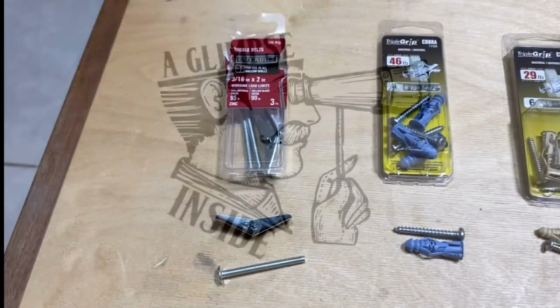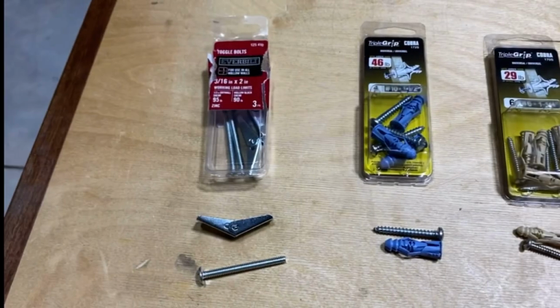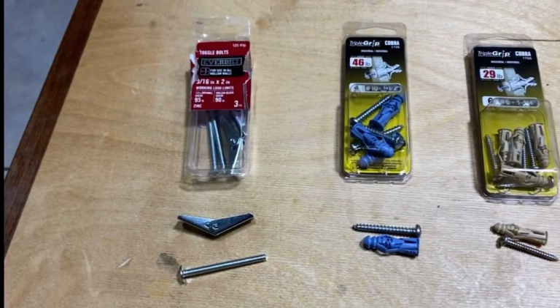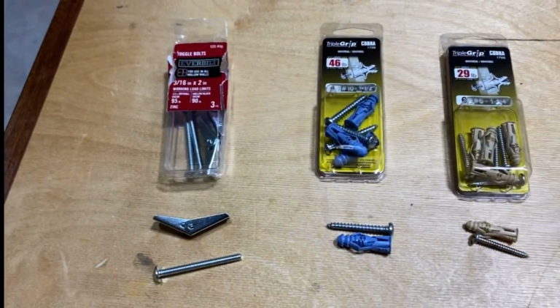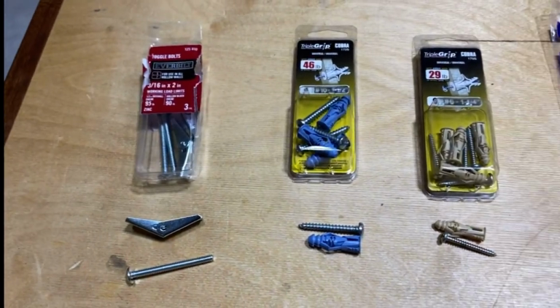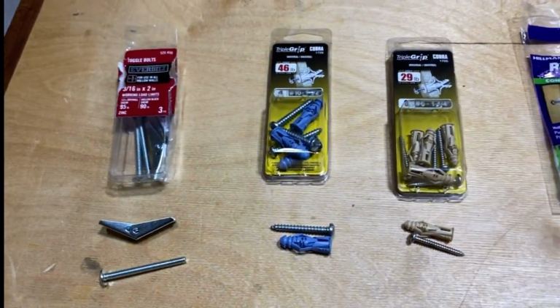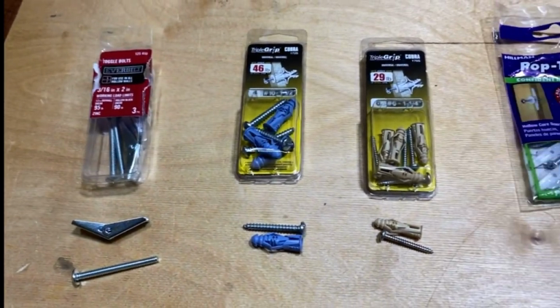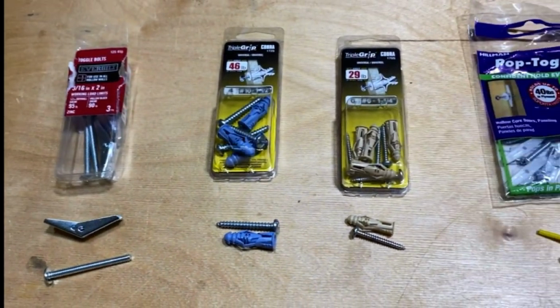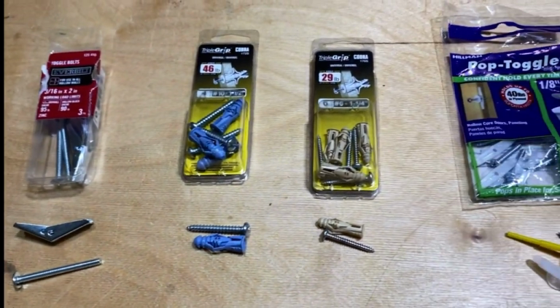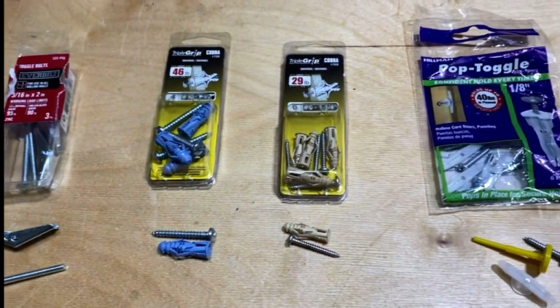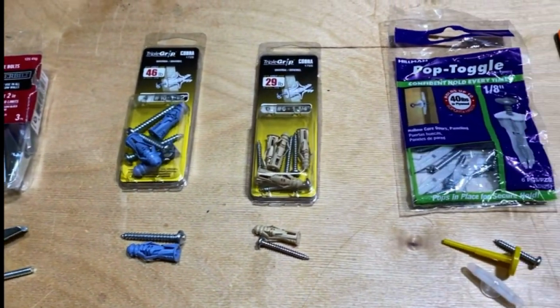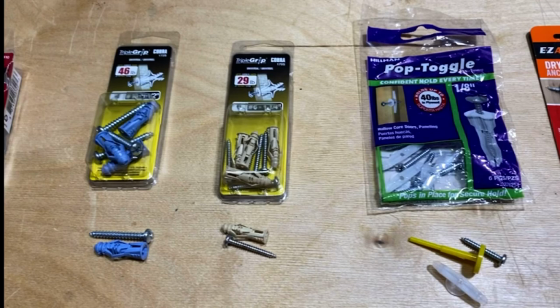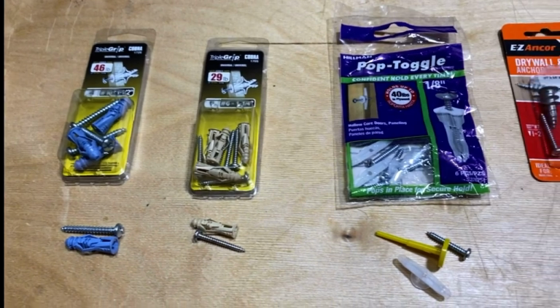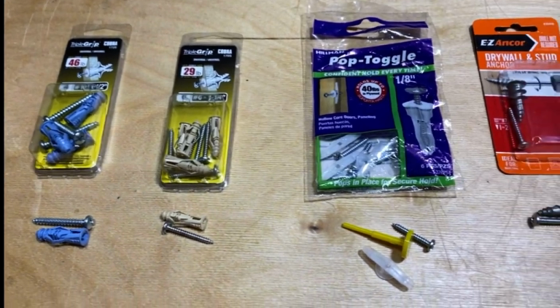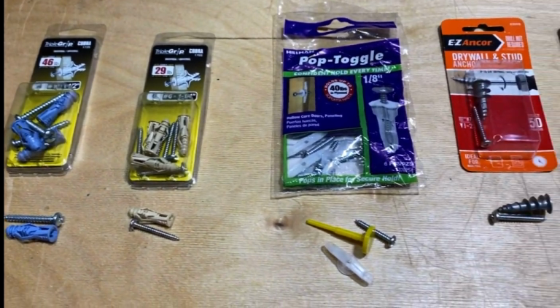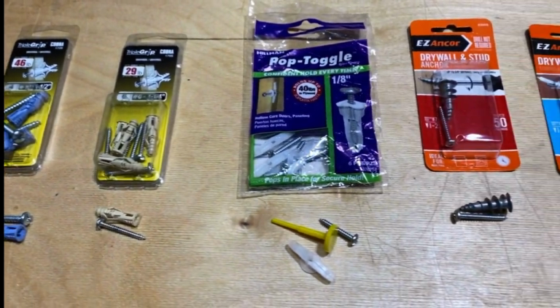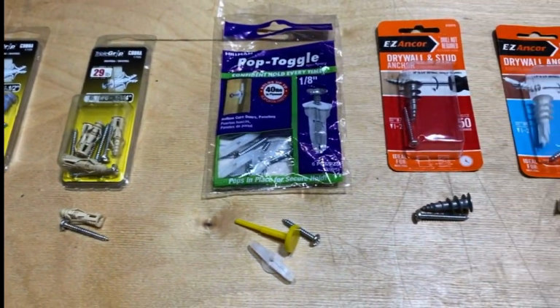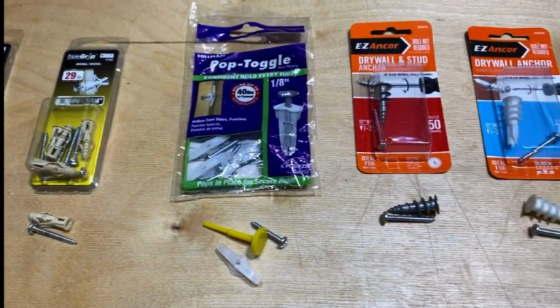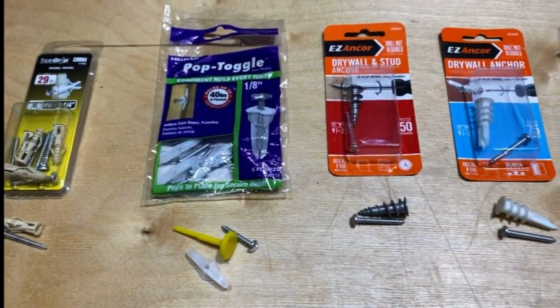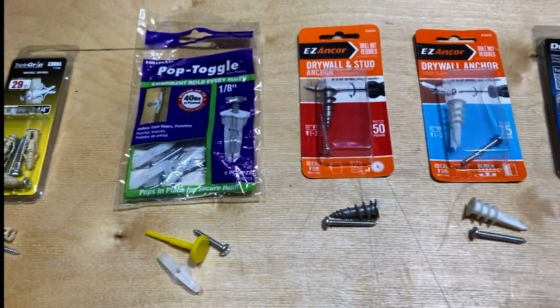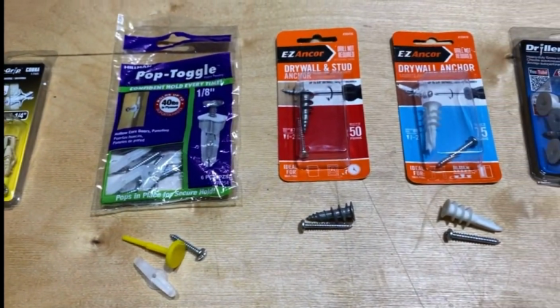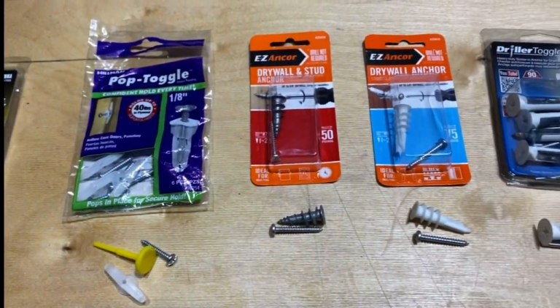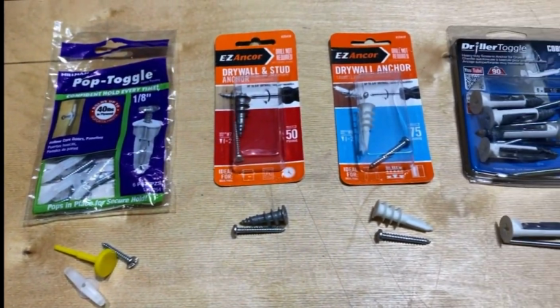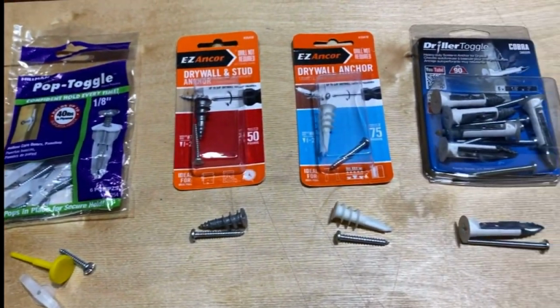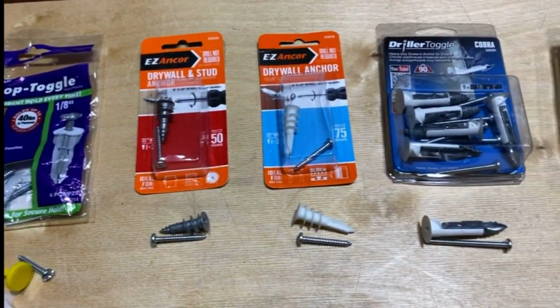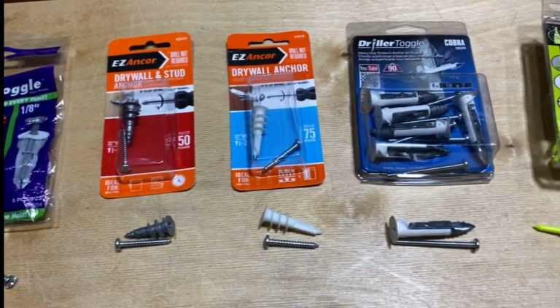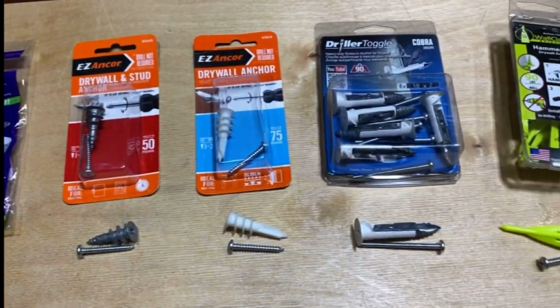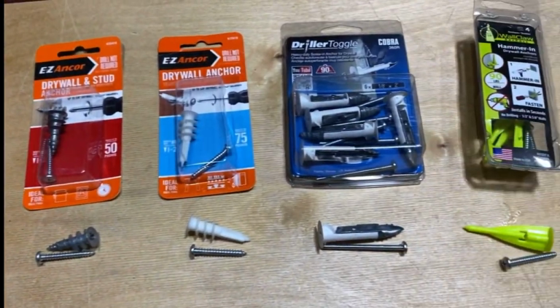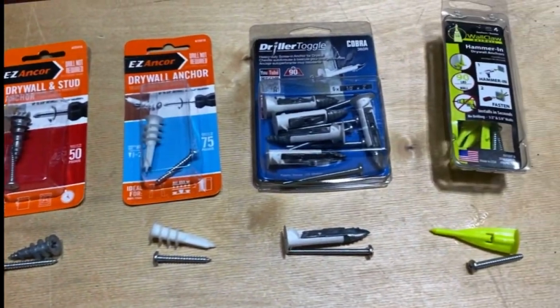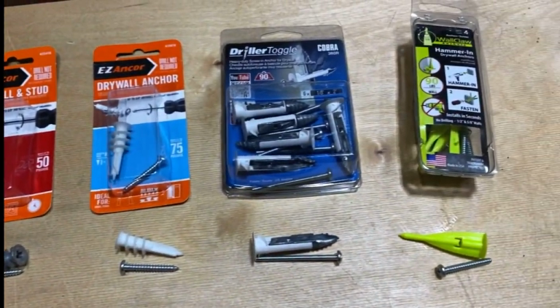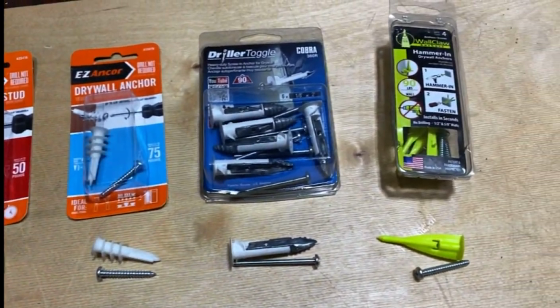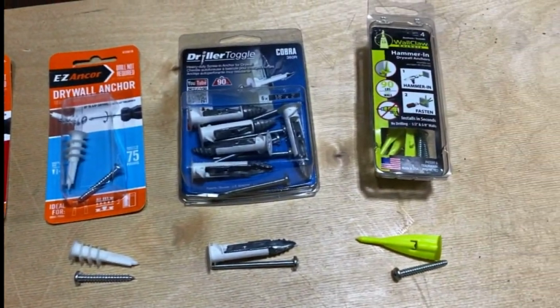Thank you for joining me. Here are all of the ones available at my local big box store — I picked up every single type and we're going to put them to the test today.